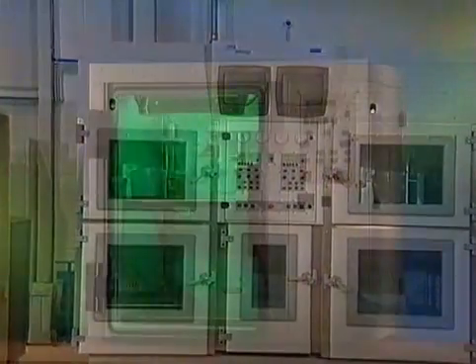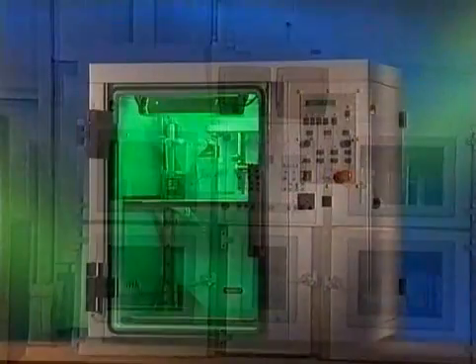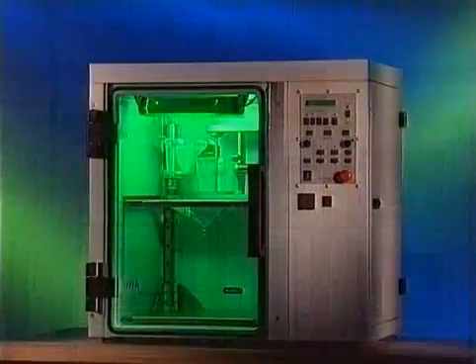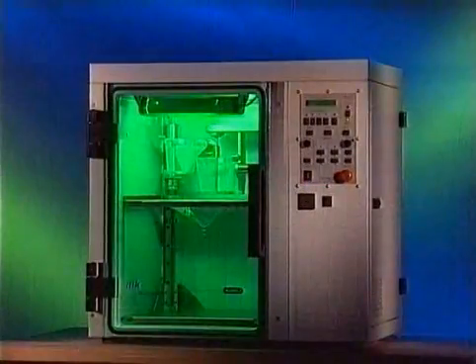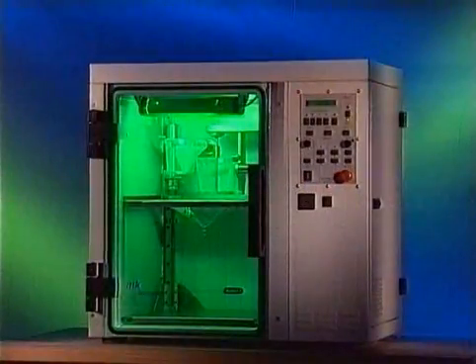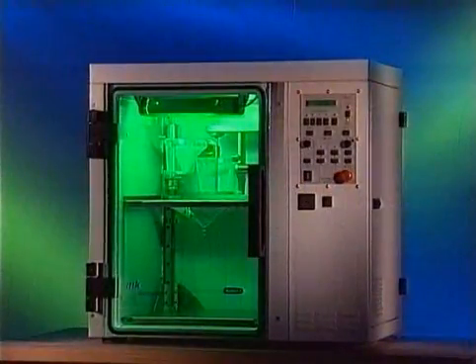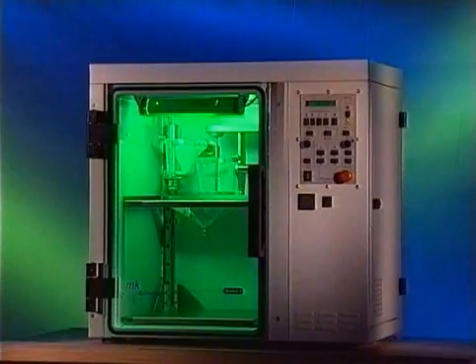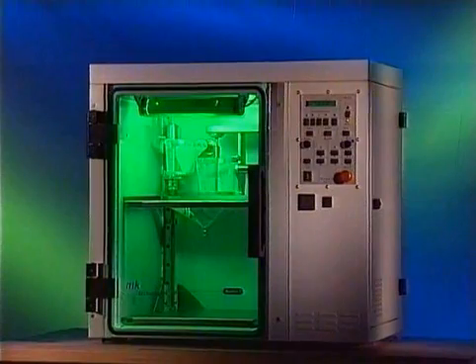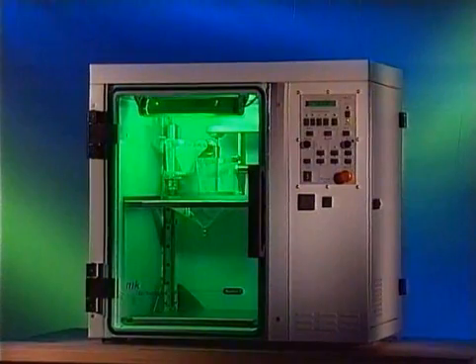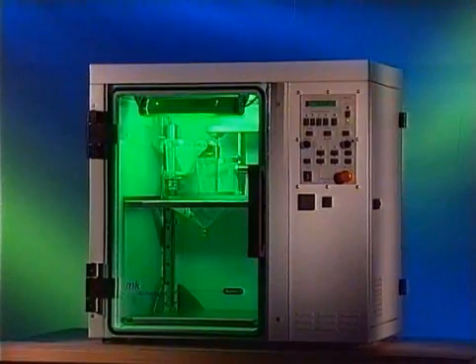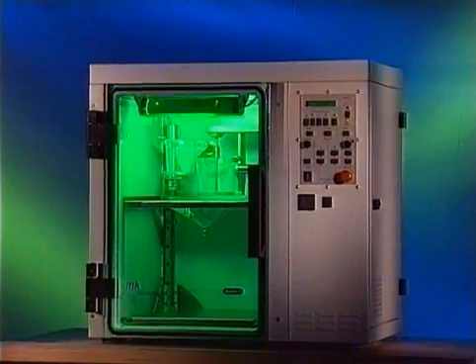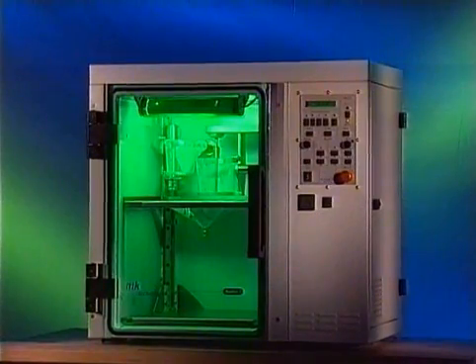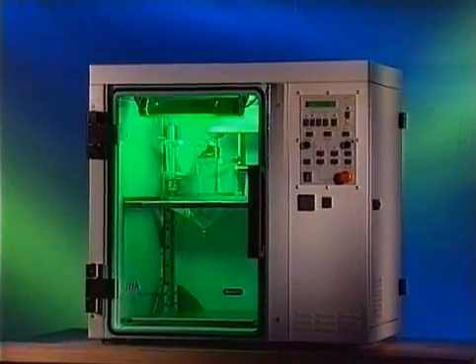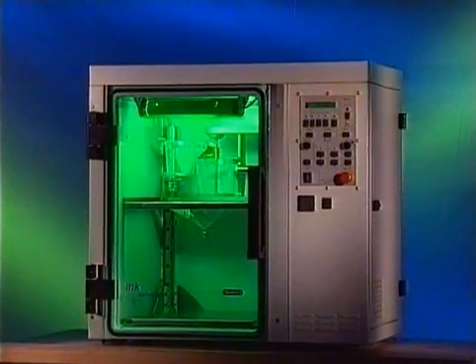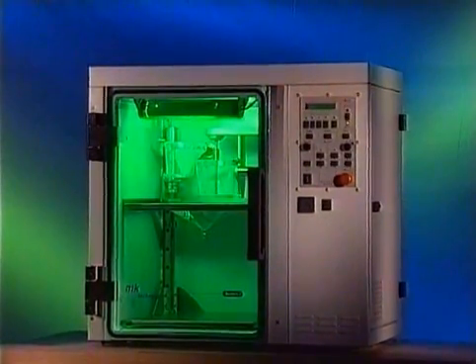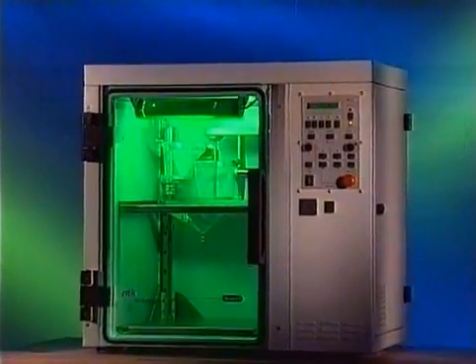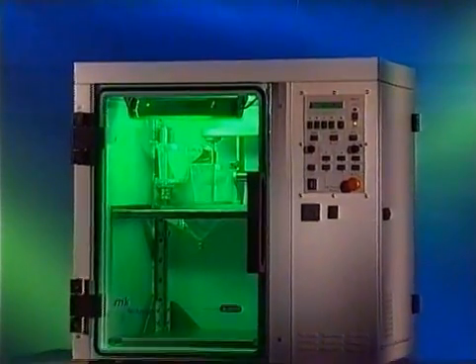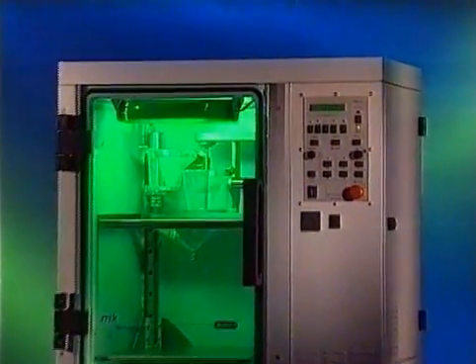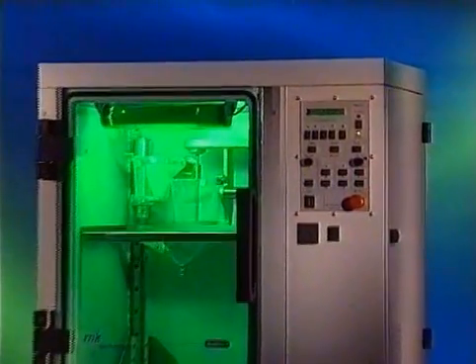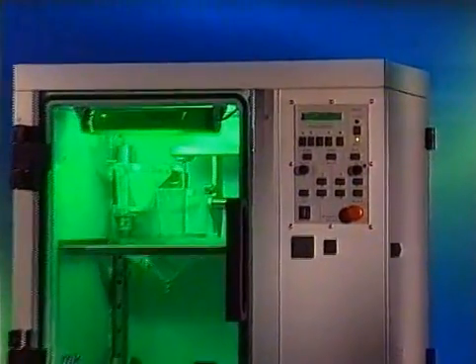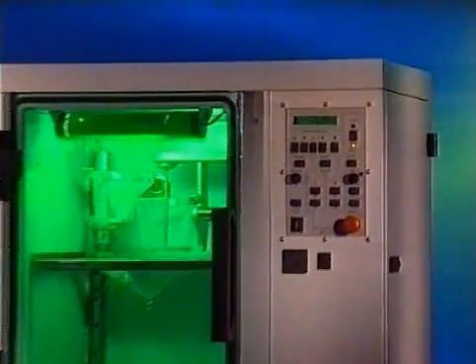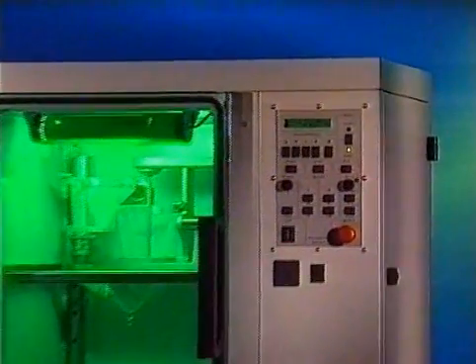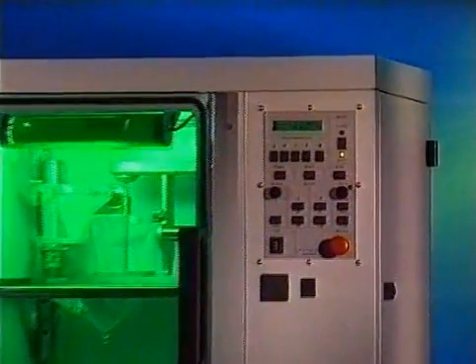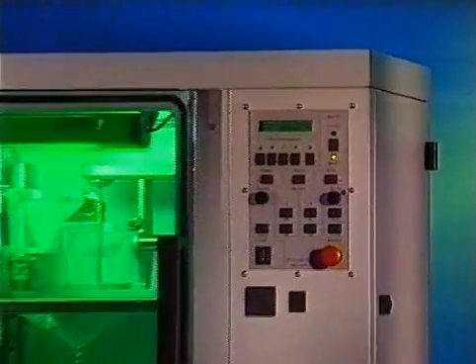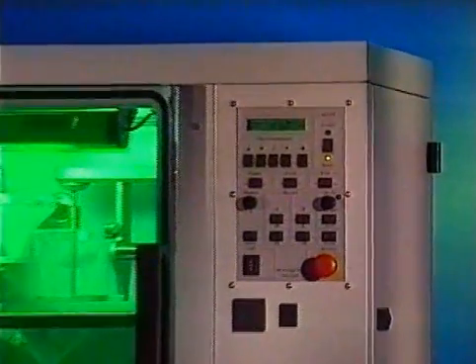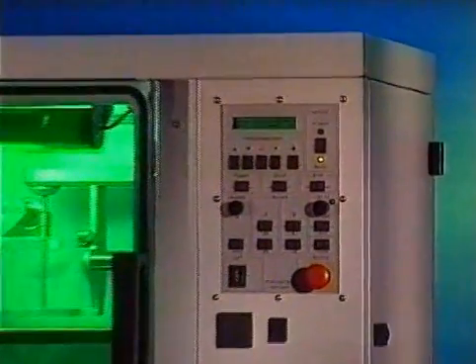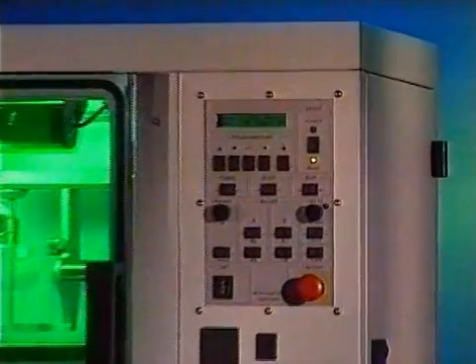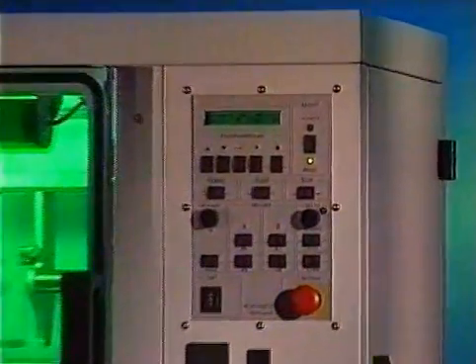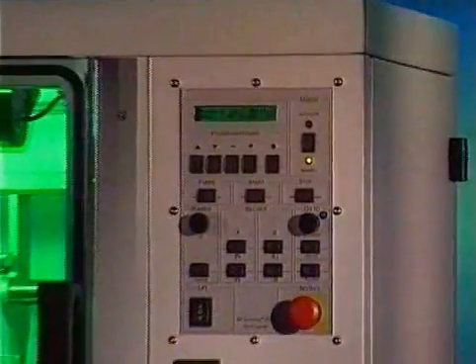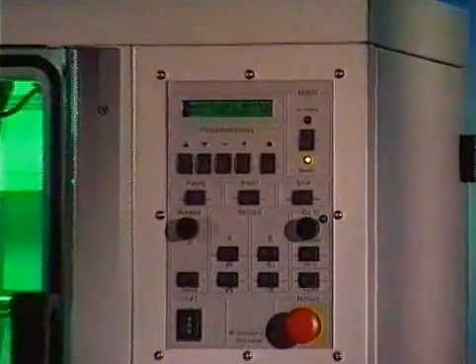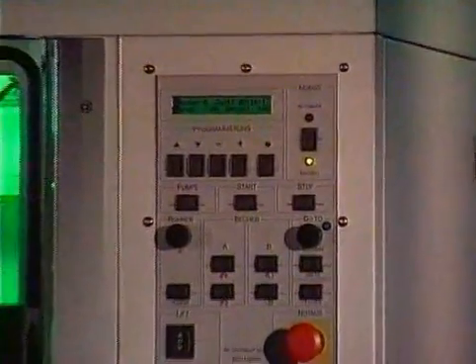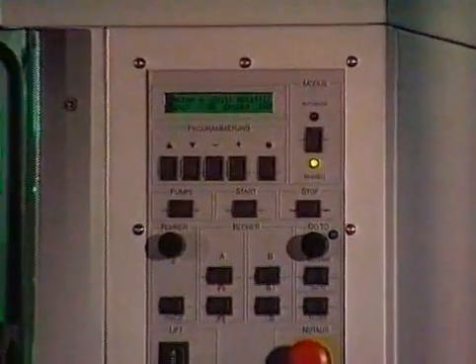The basic model, System 1, with a casting volume of one liter, is perfectly dimensioned for classical prototype production.